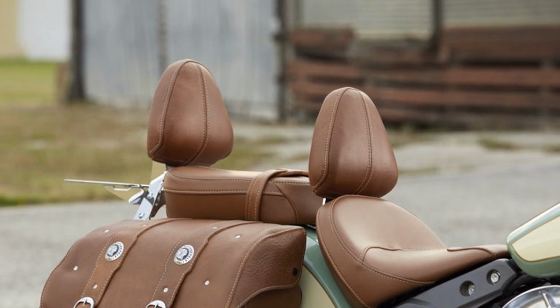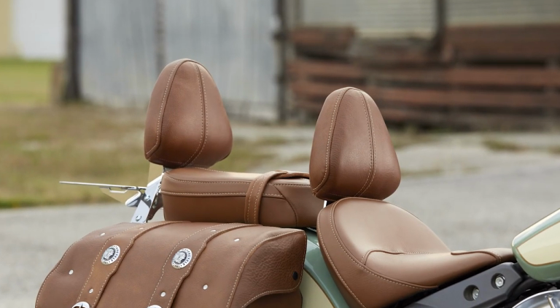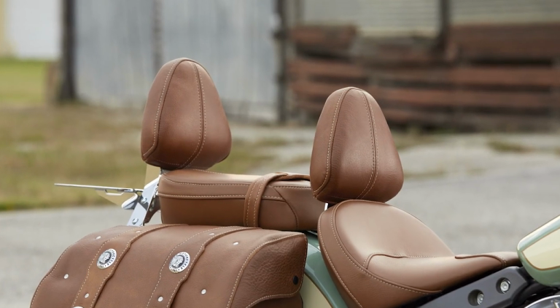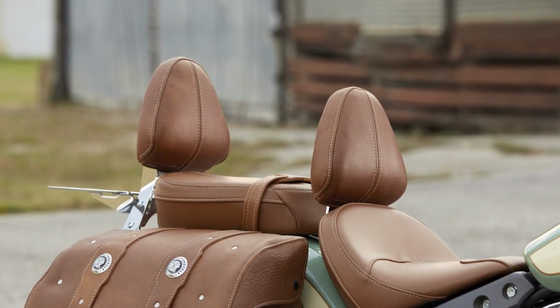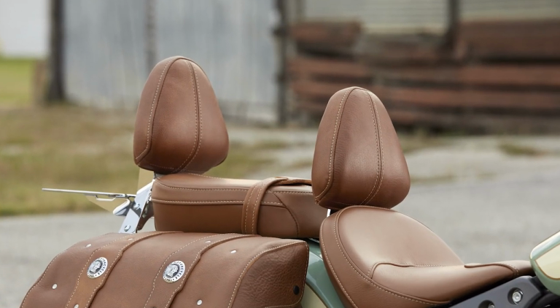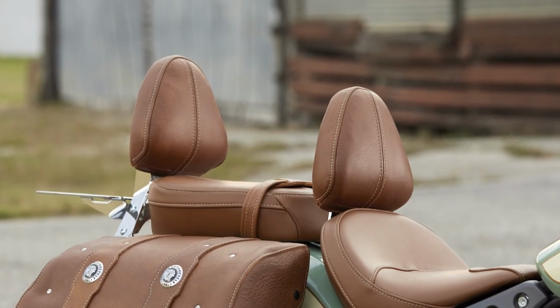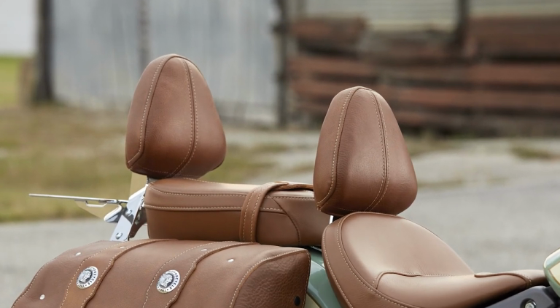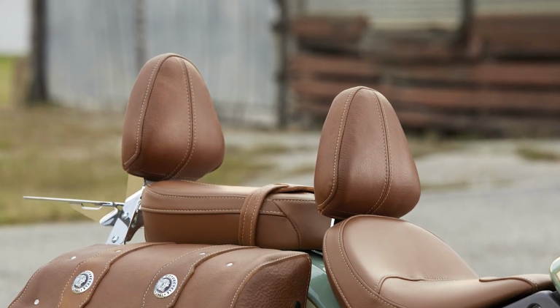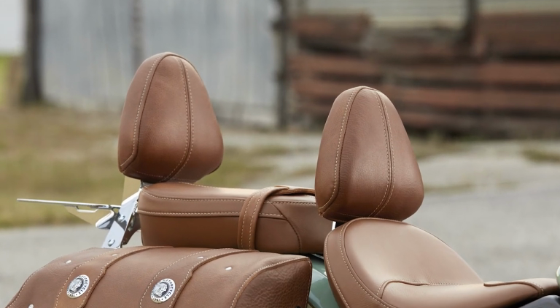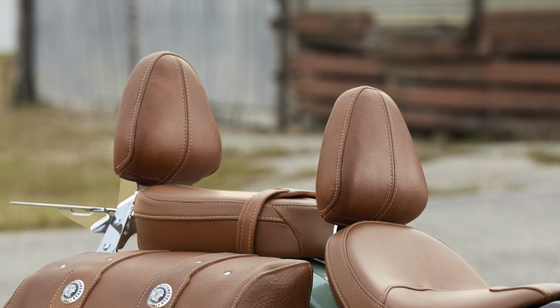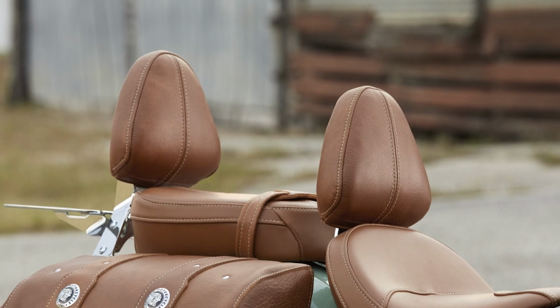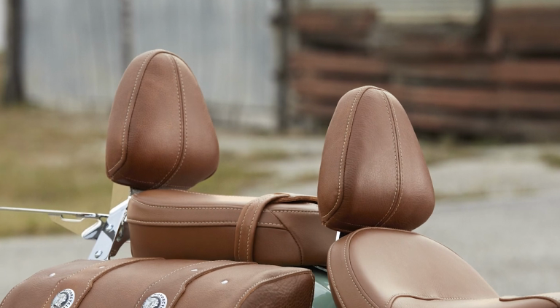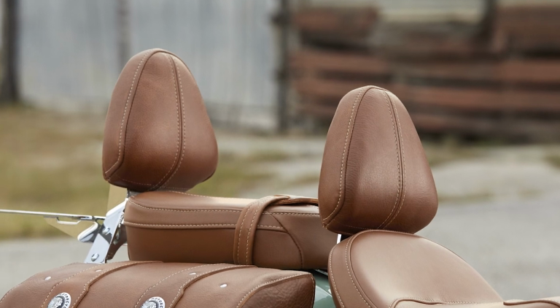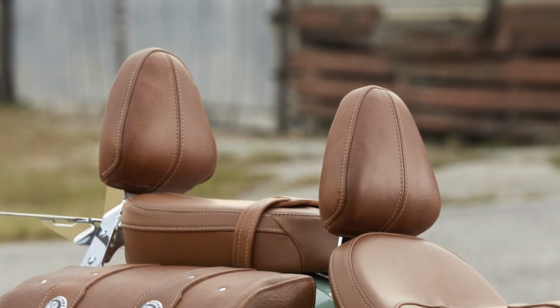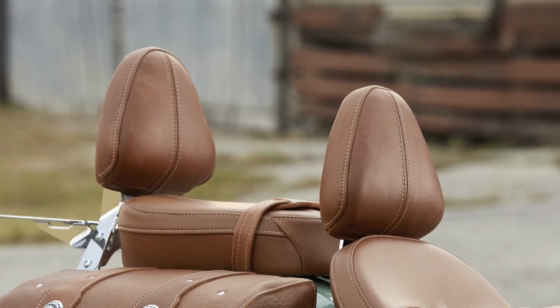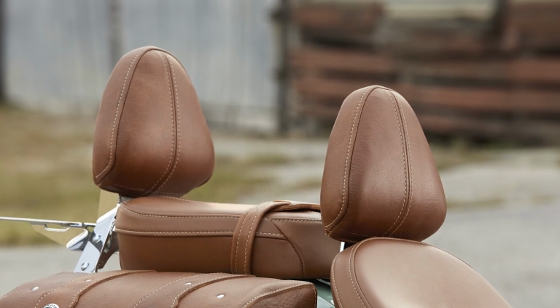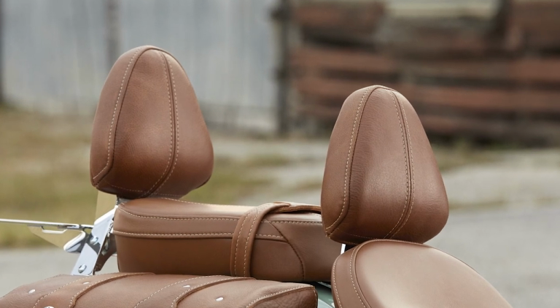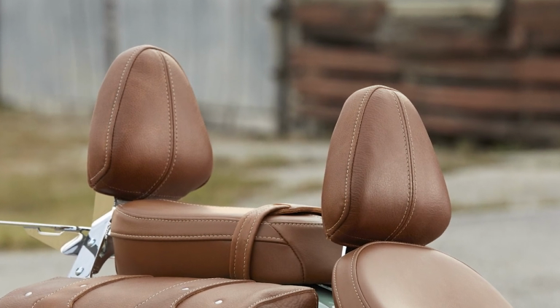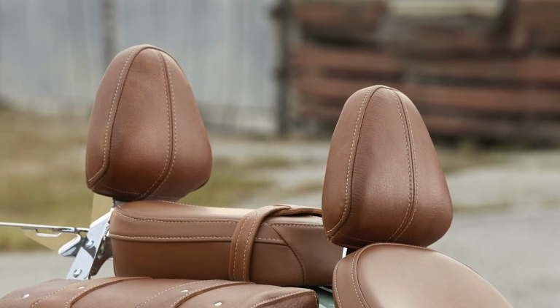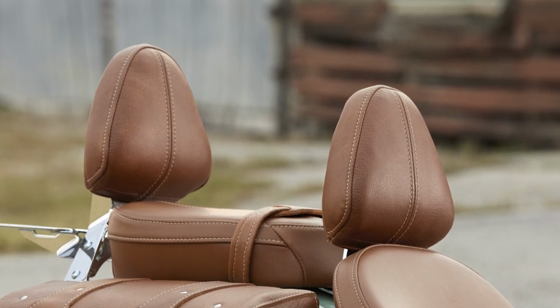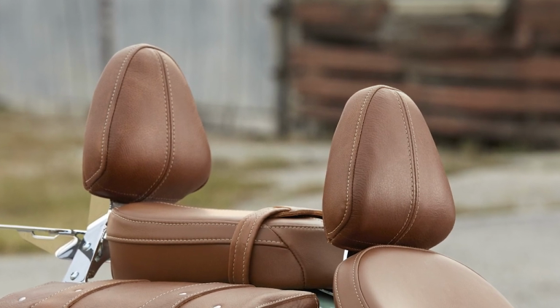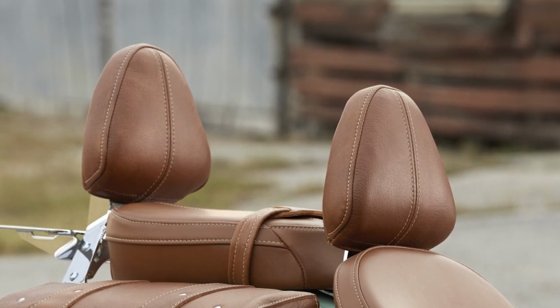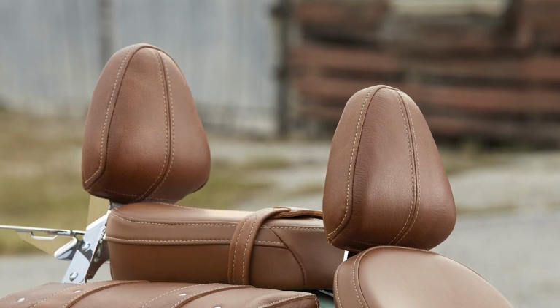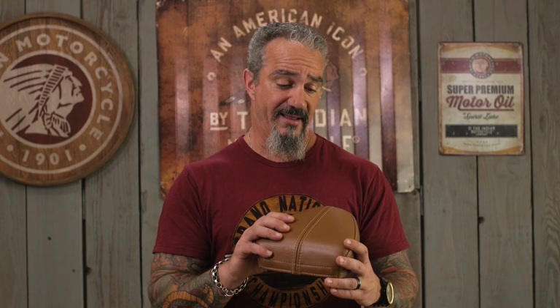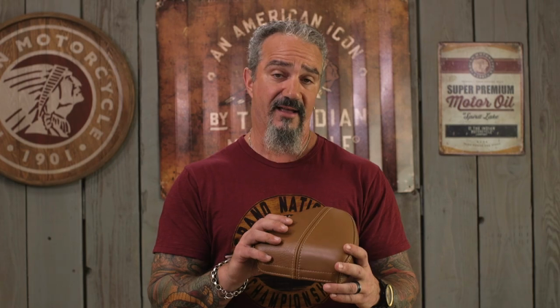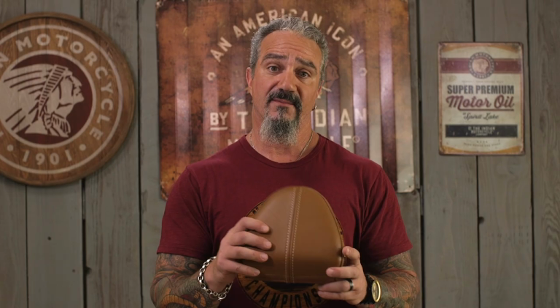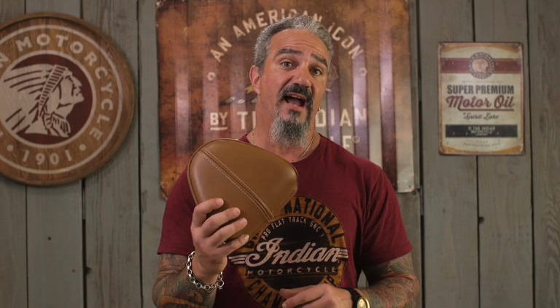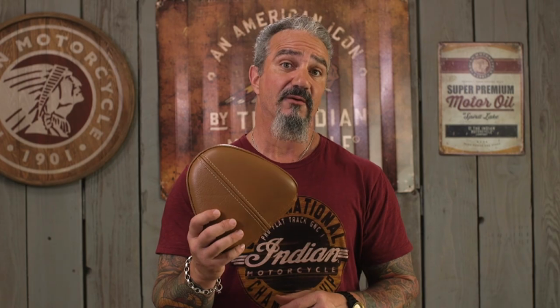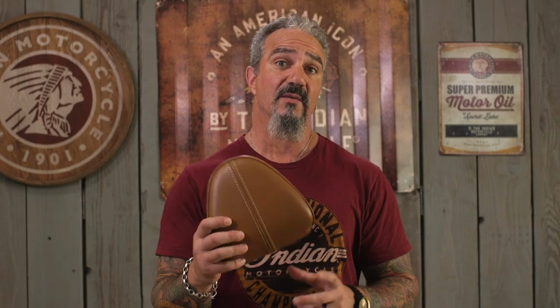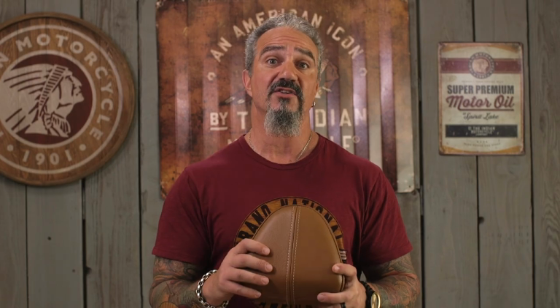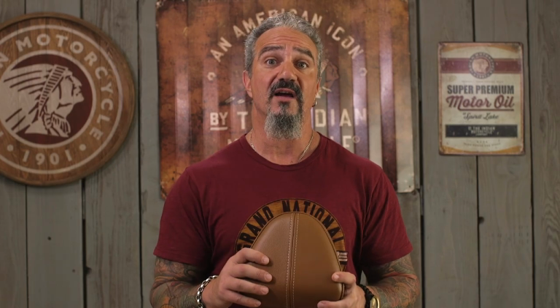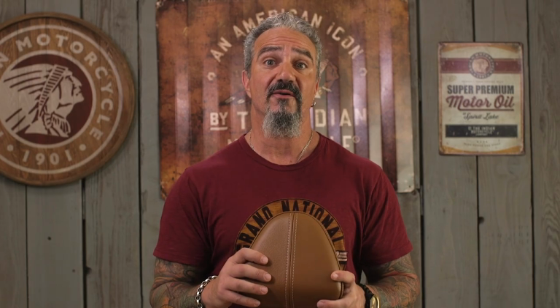They're super comfortable, they're going to do your back a big favor when you're riding longer distances, and I highly recommend you check them out.